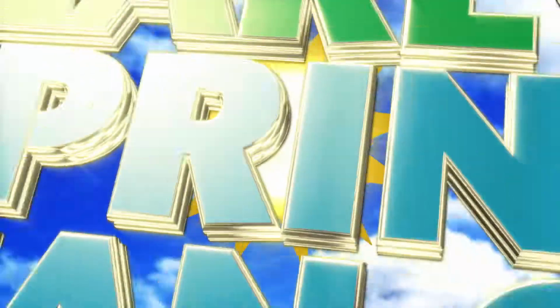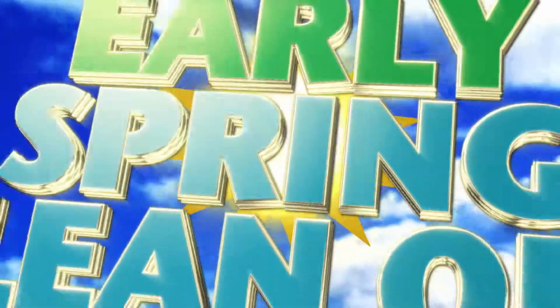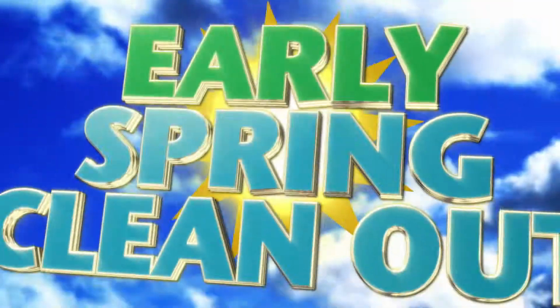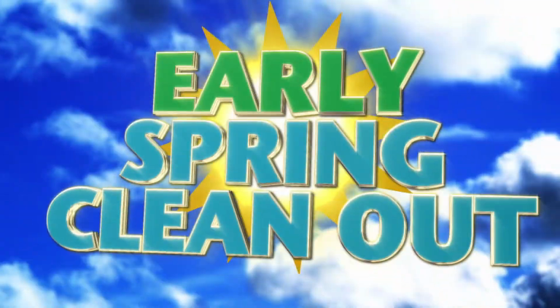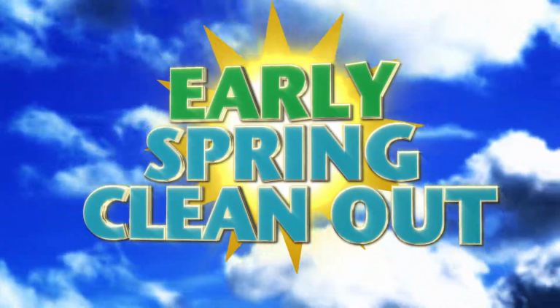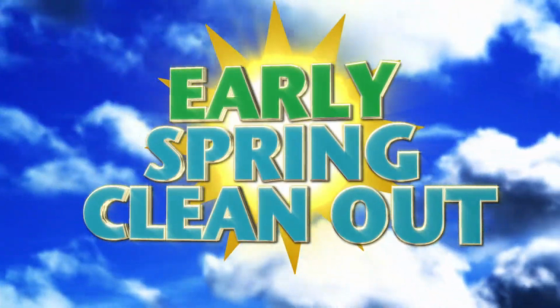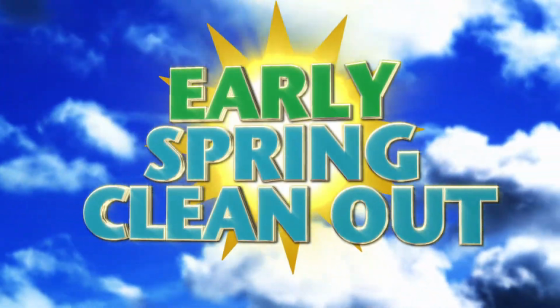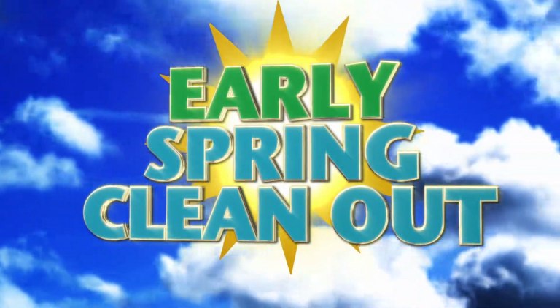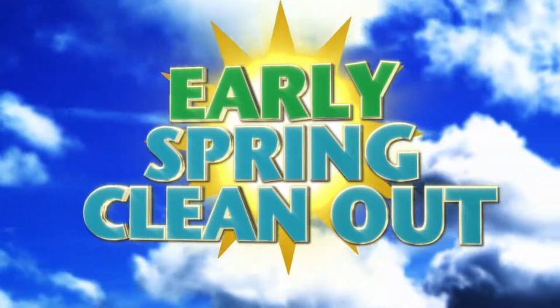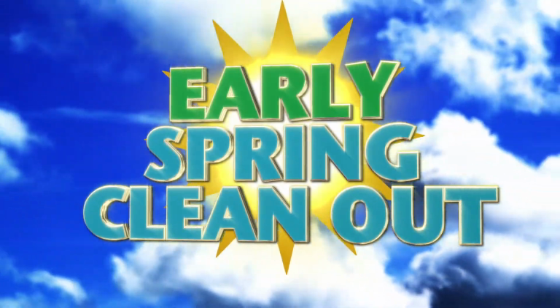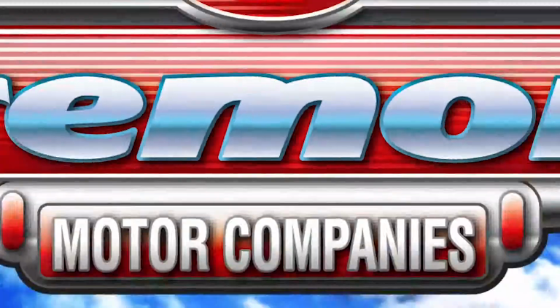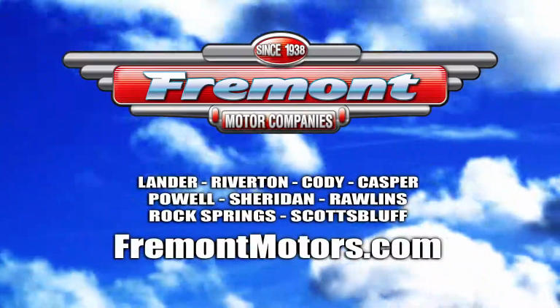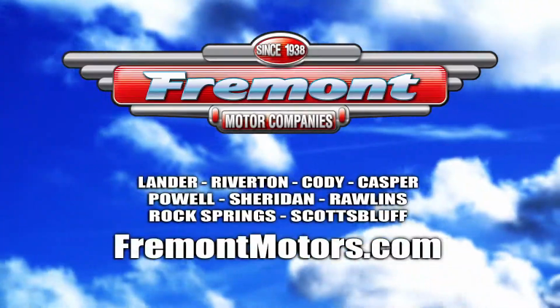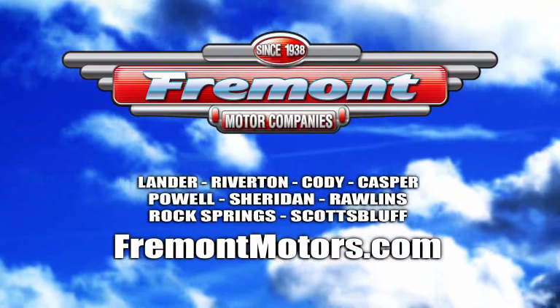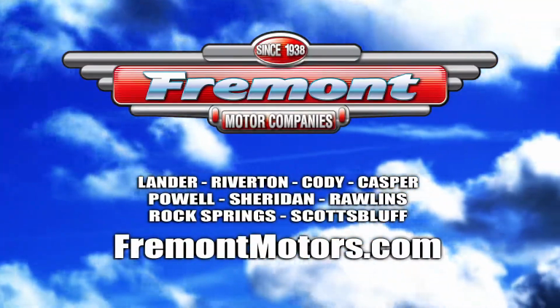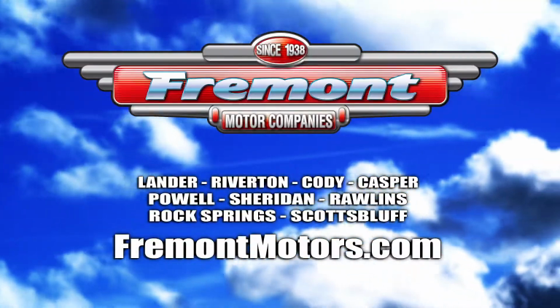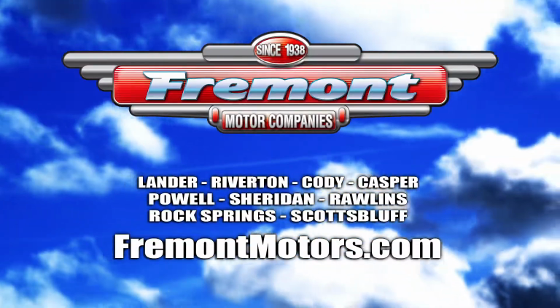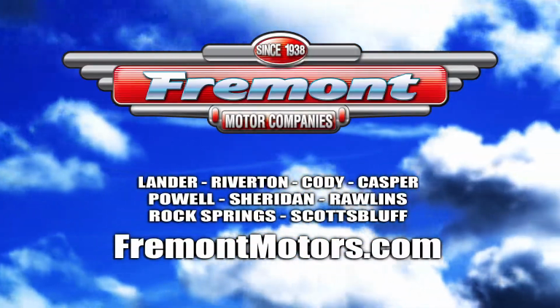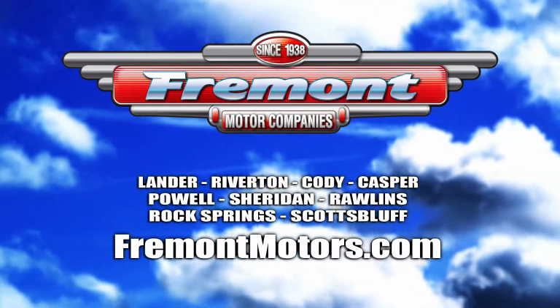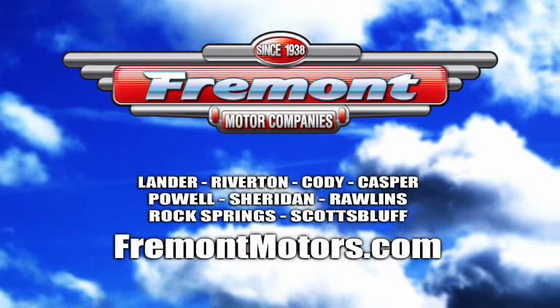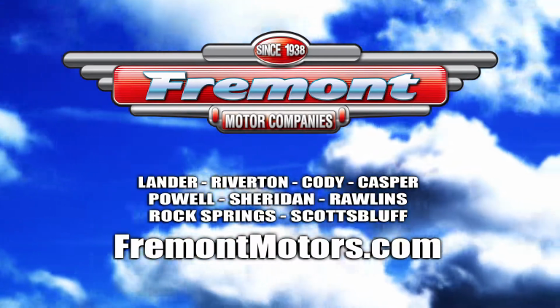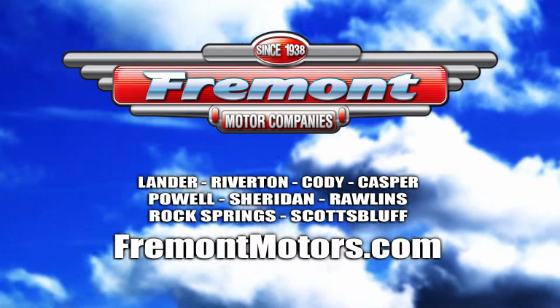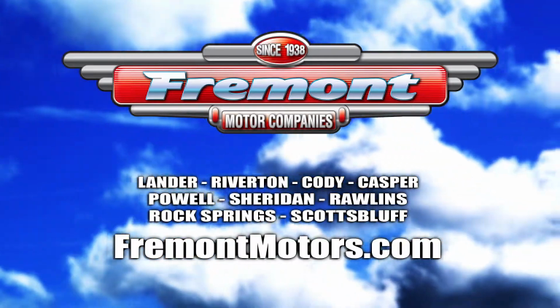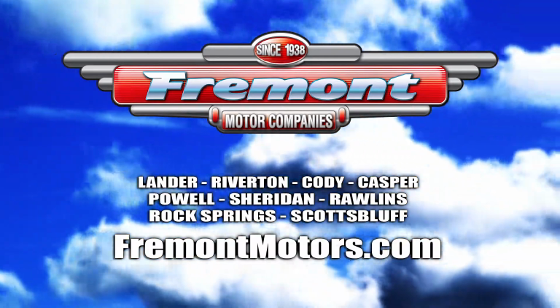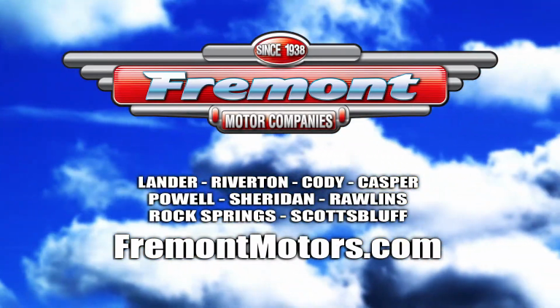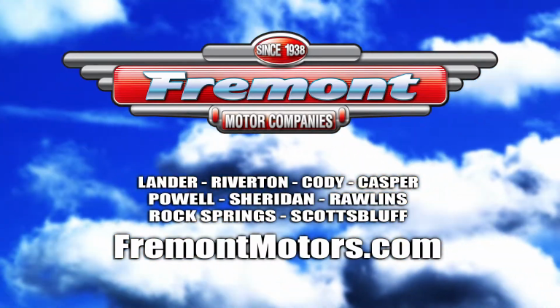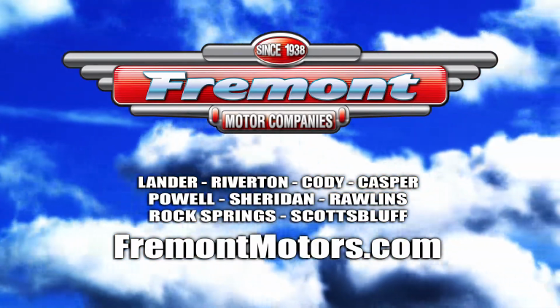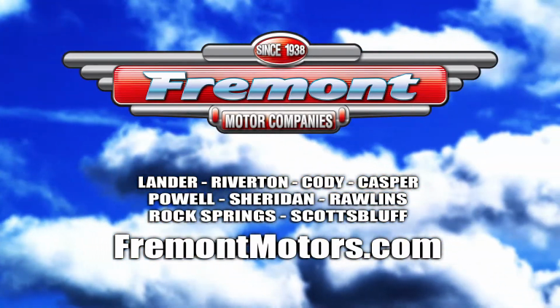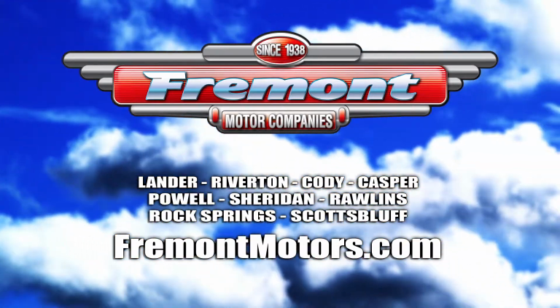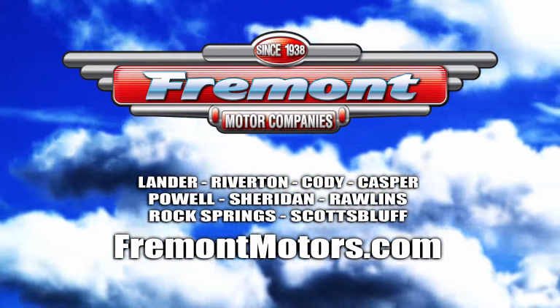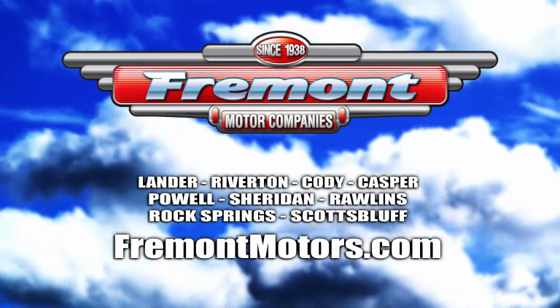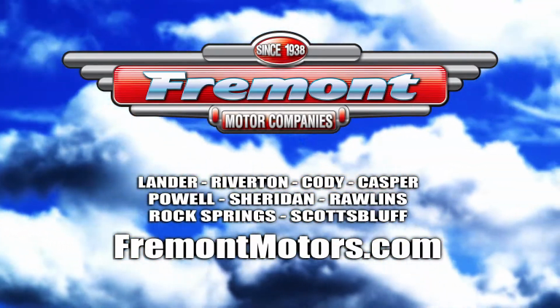Don't miss the early spring clean-out going on now at Fremont Motors. Online at FremontMotors.com.